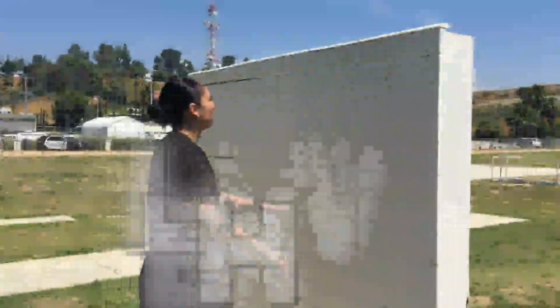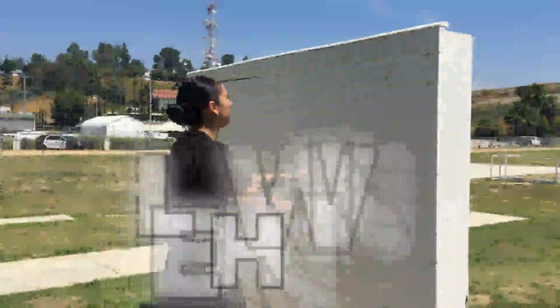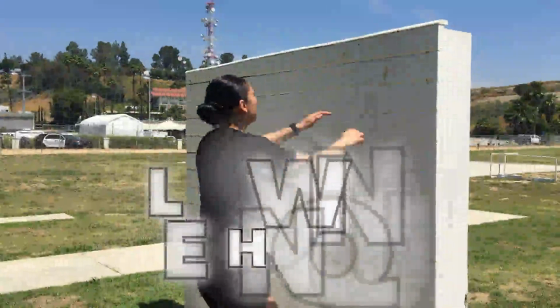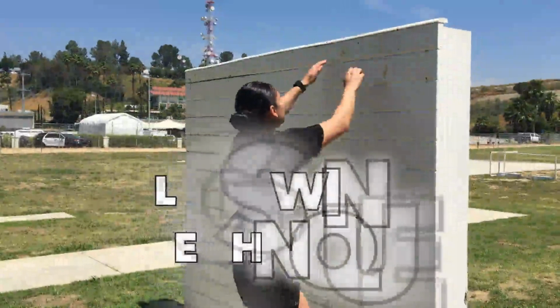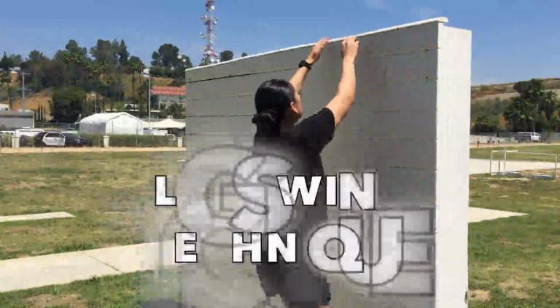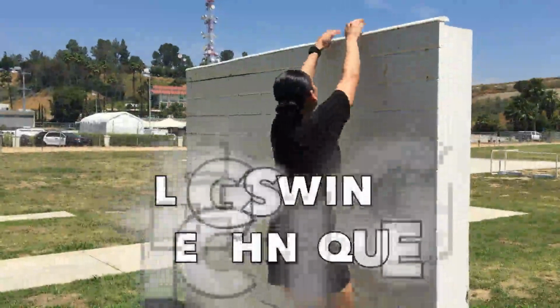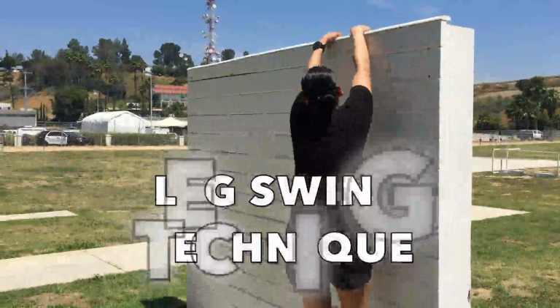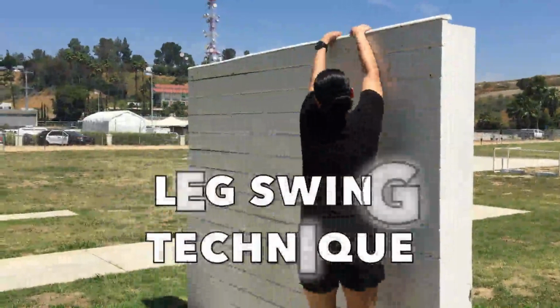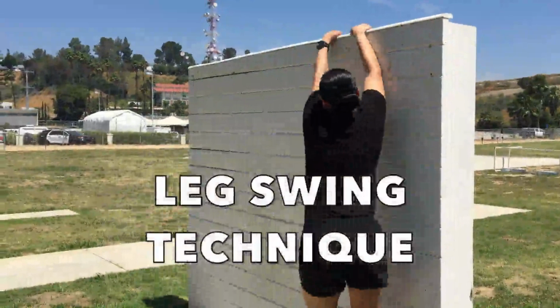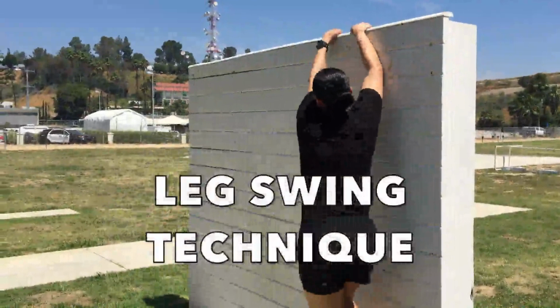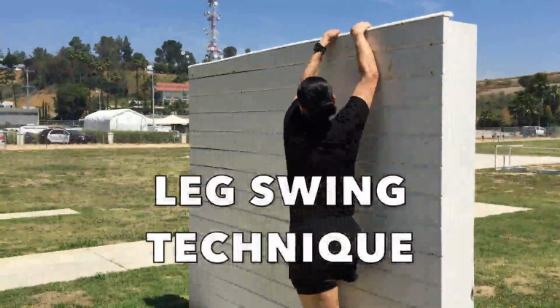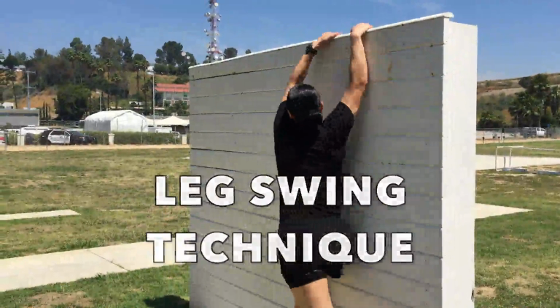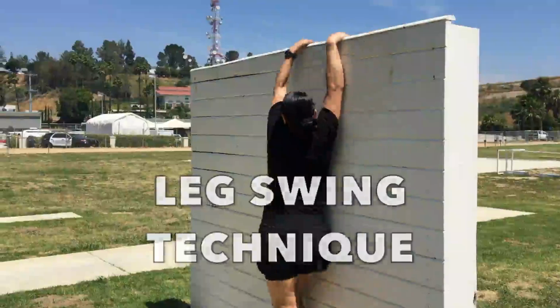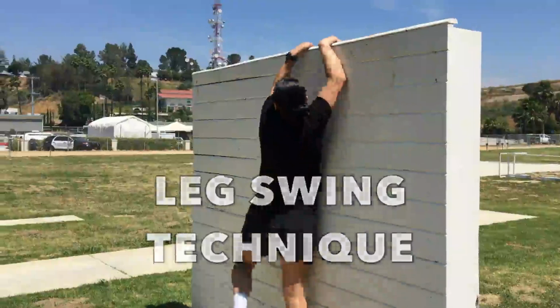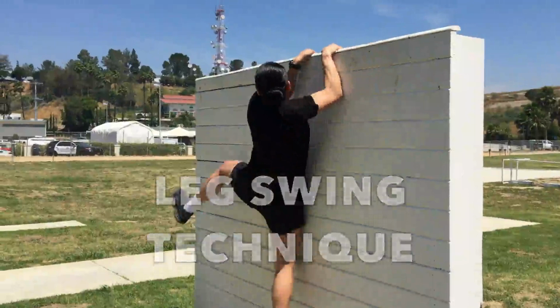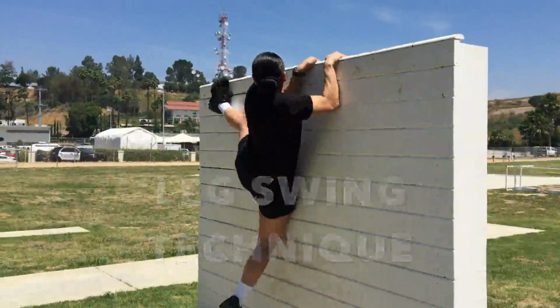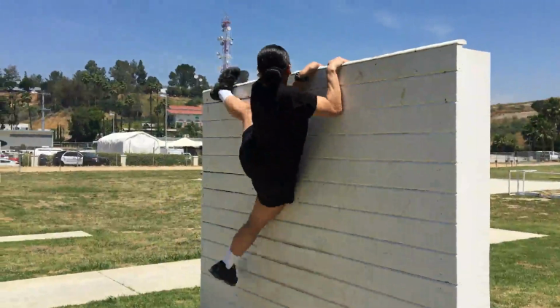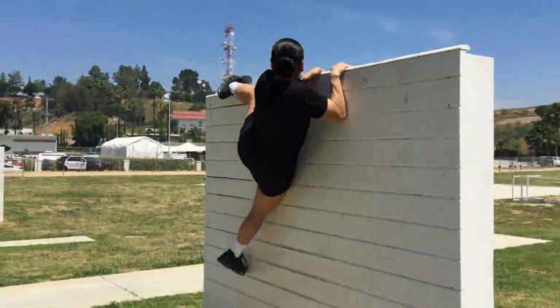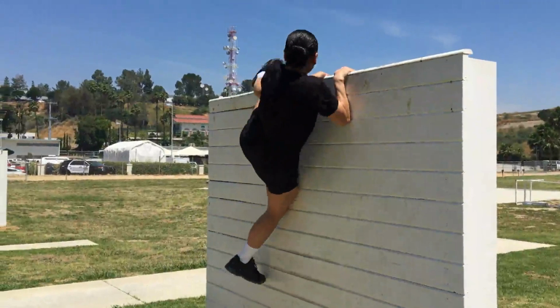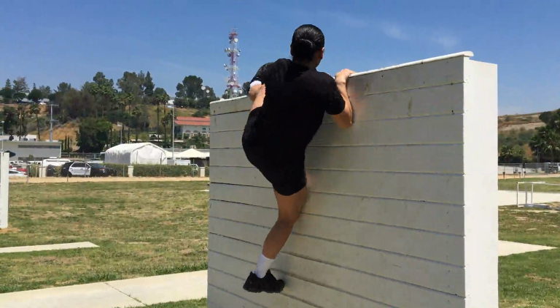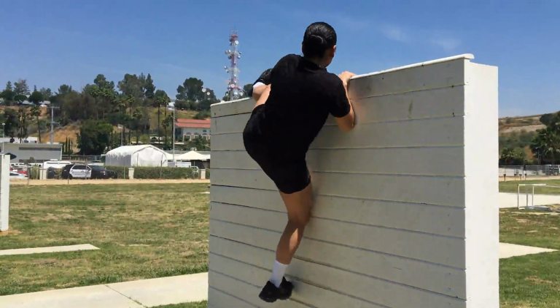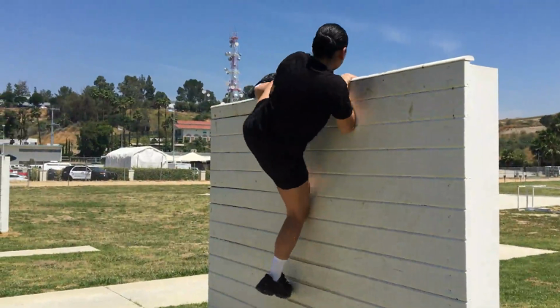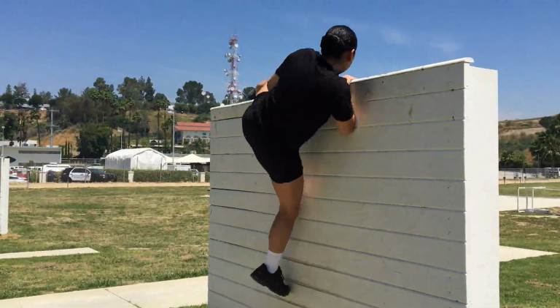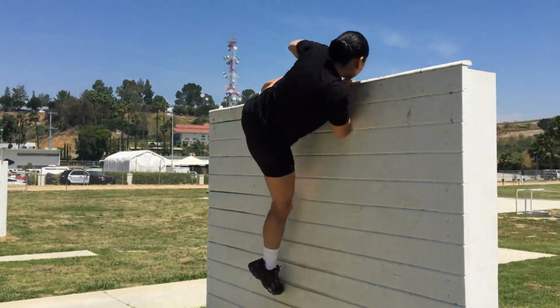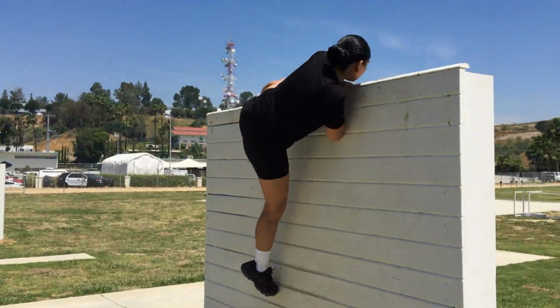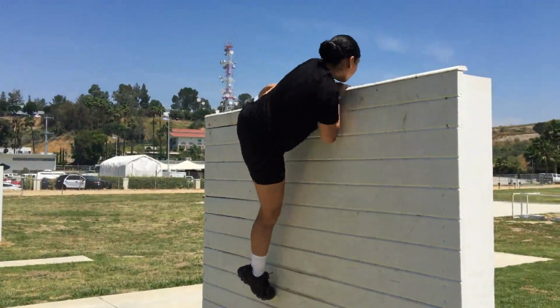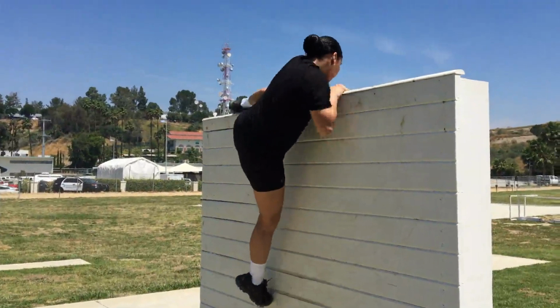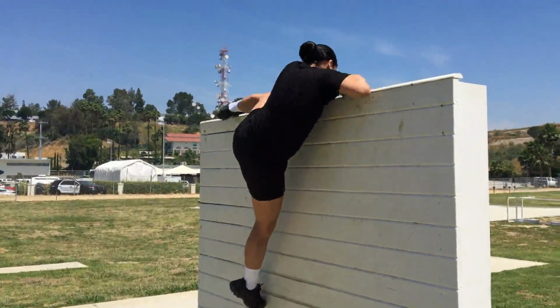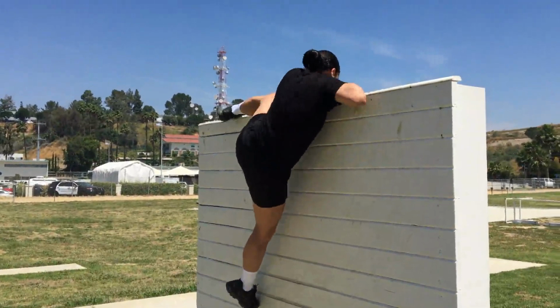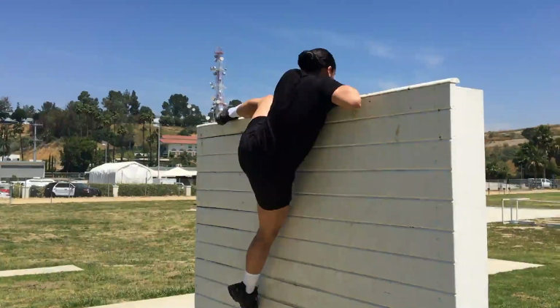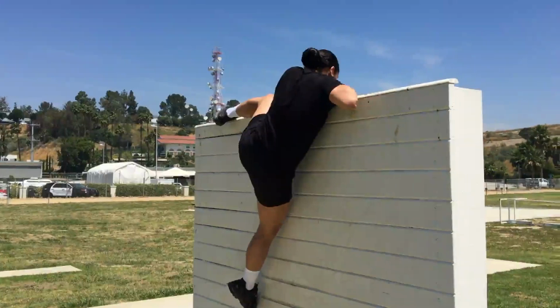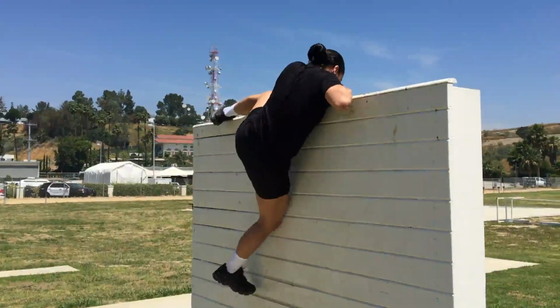The Leg Swing Technique. The Leg Swing Technique allows you to grab the wall and swing your entire body over the wall.